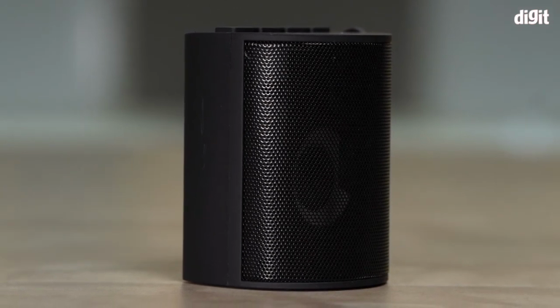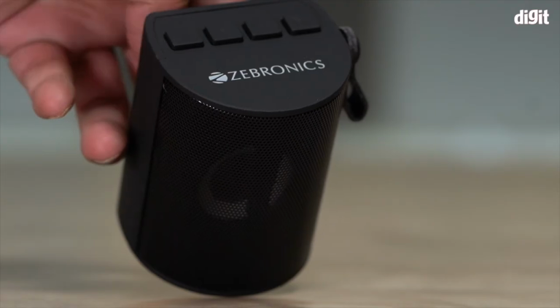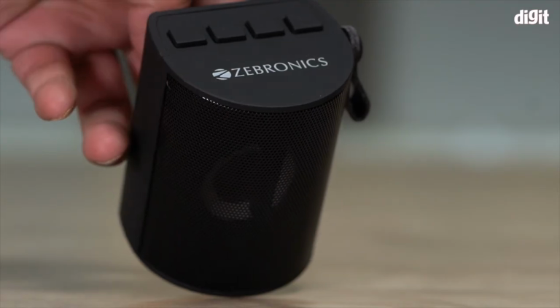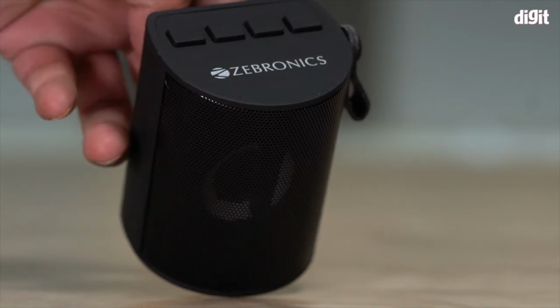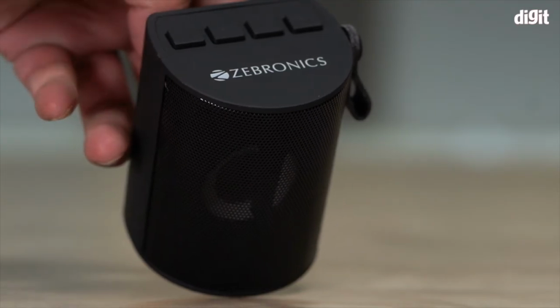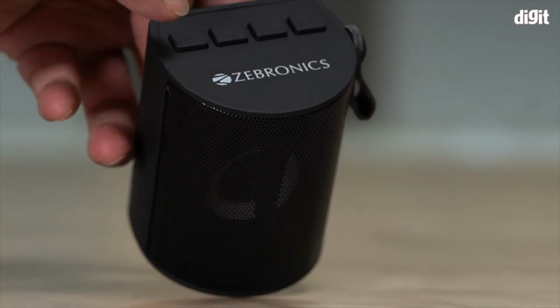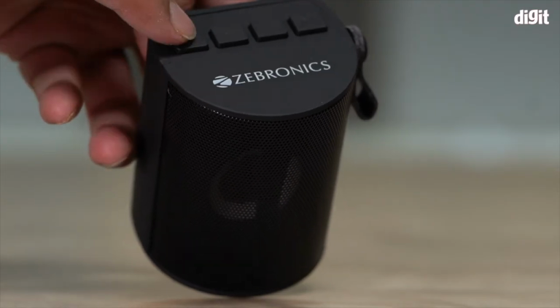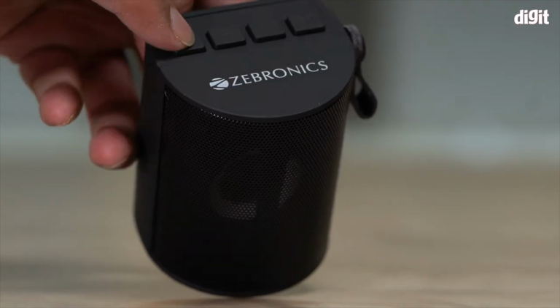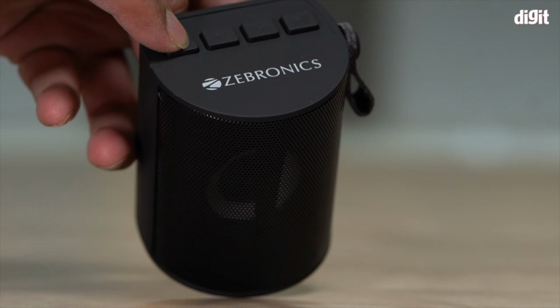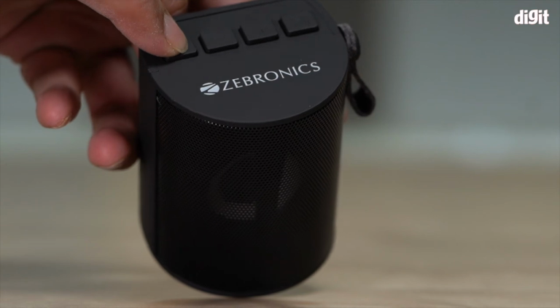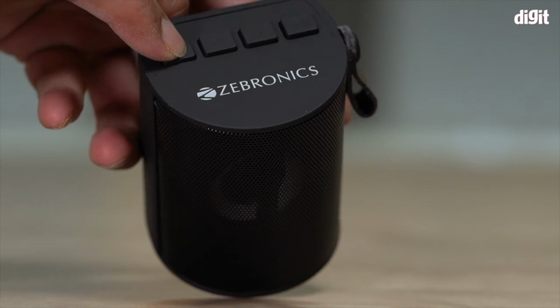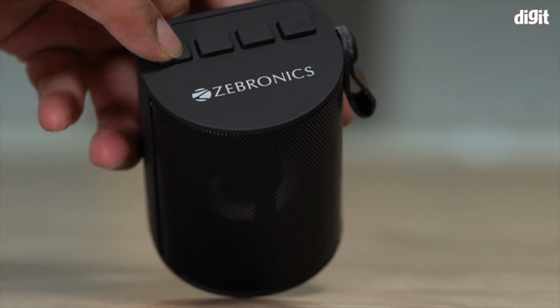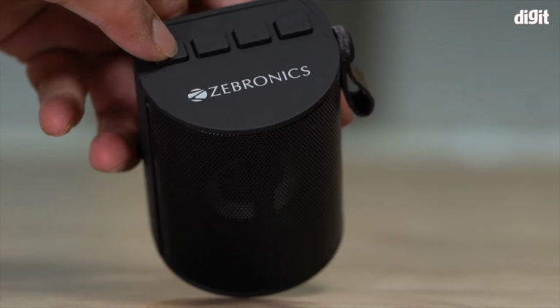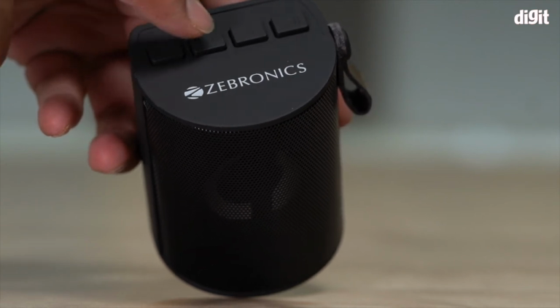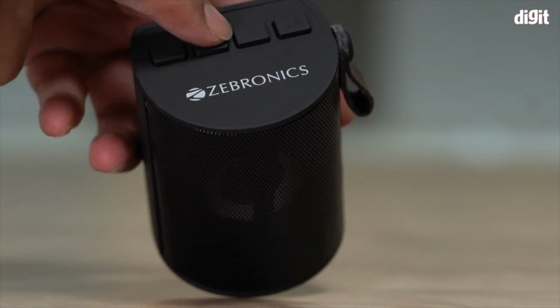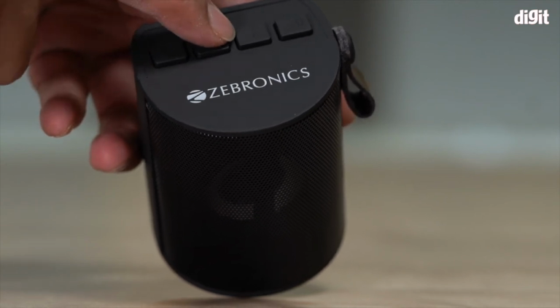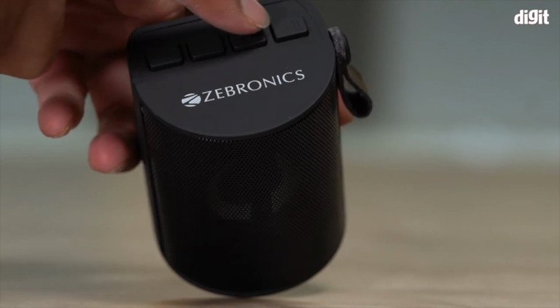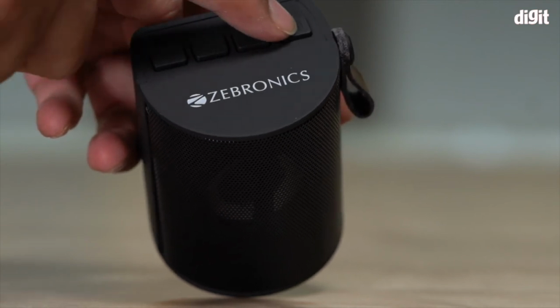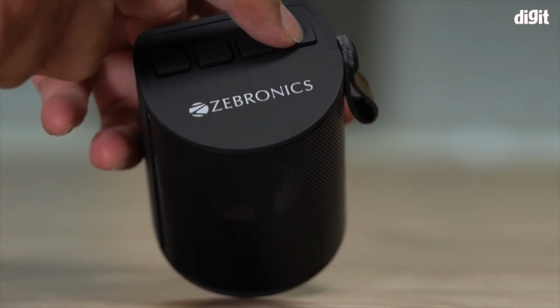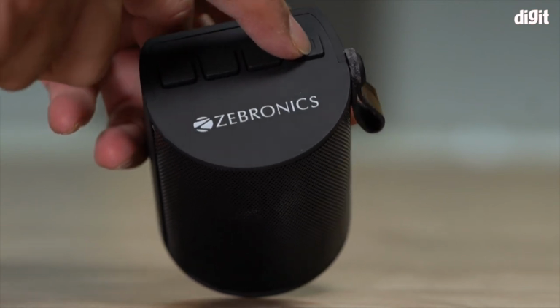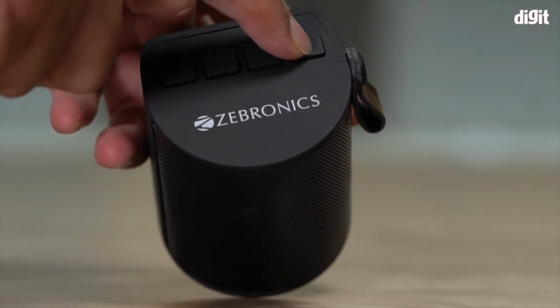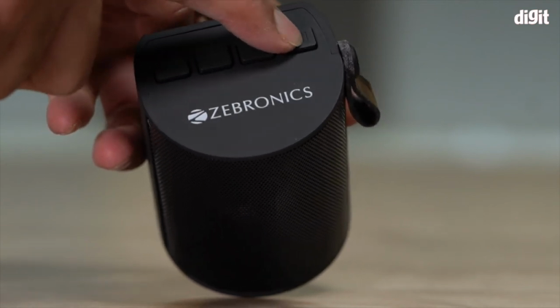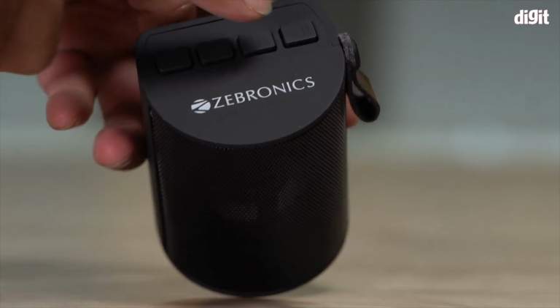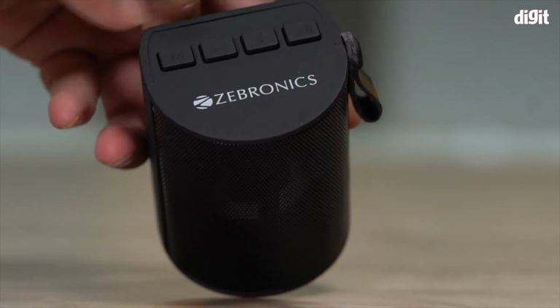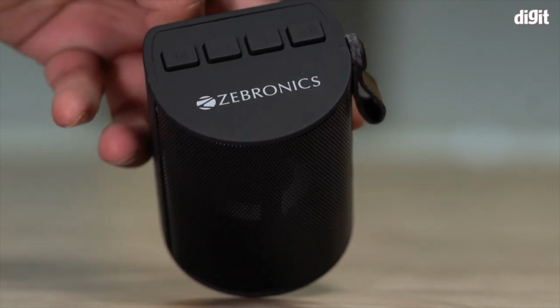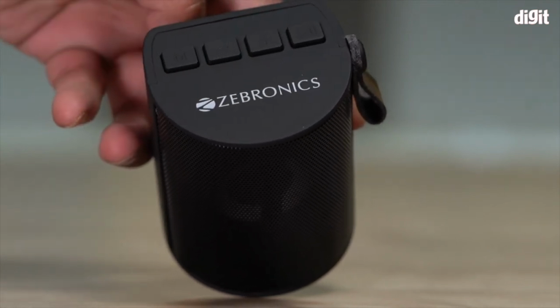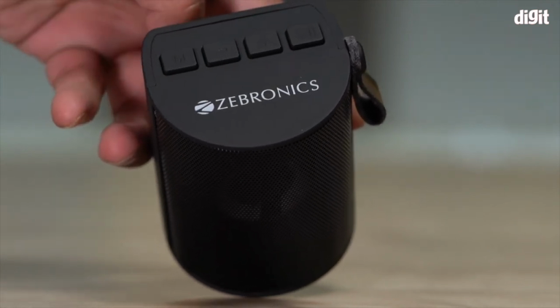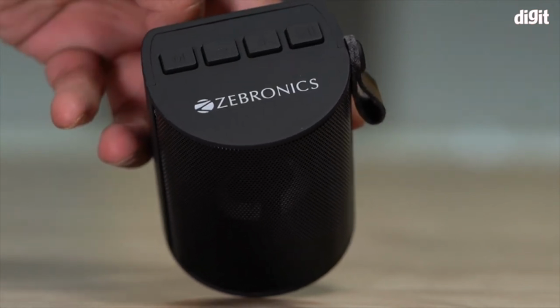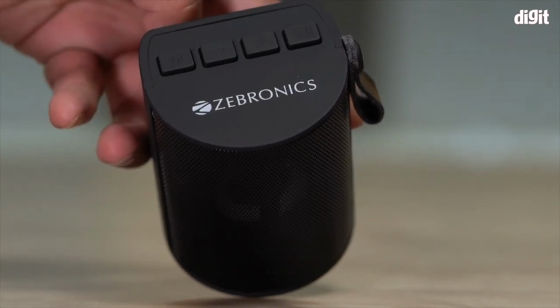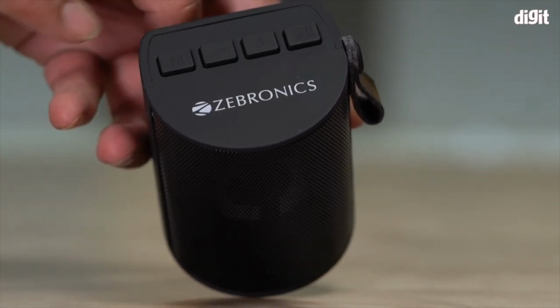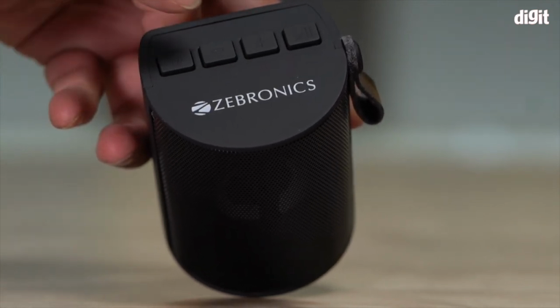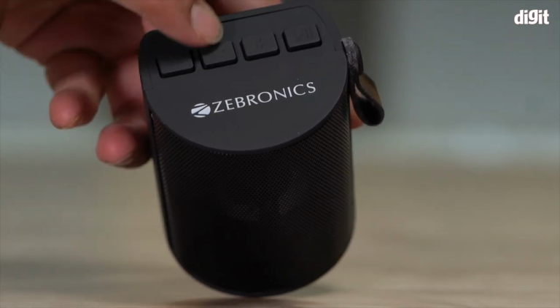And those were some of the key features of the Zebronics Zeb Bello portable Bluetooth speaker. Thank you for watching.